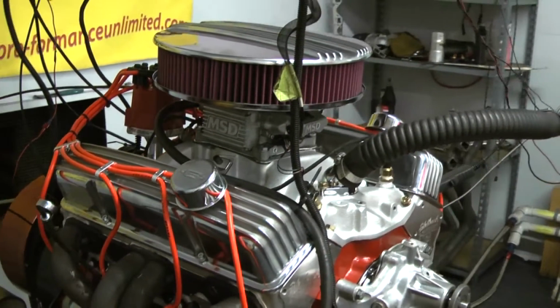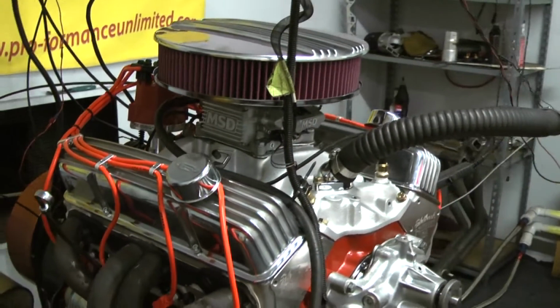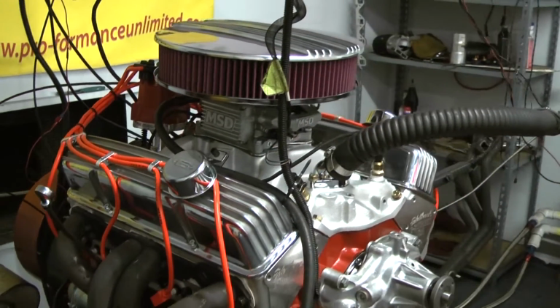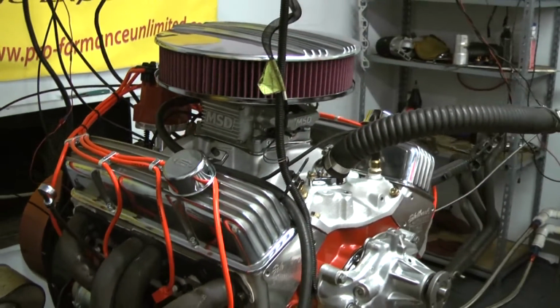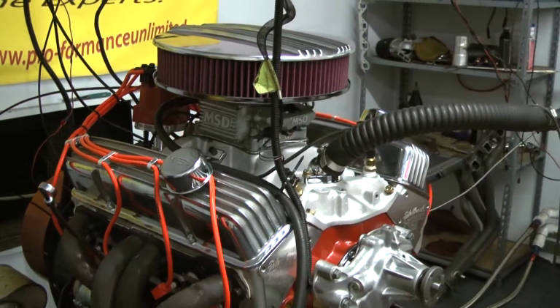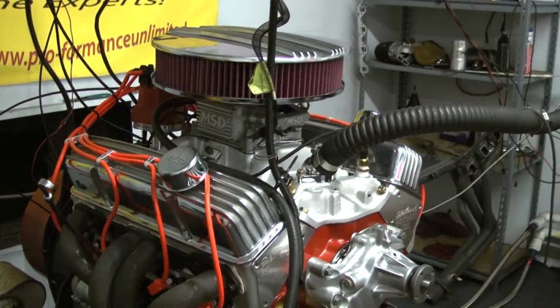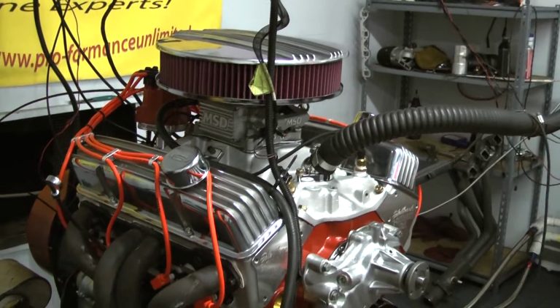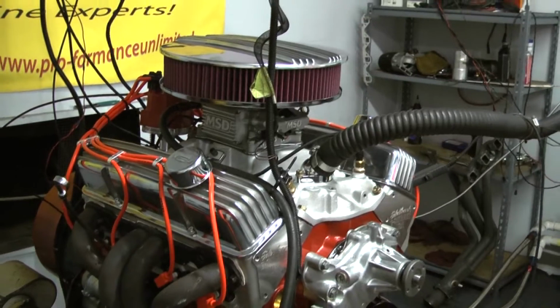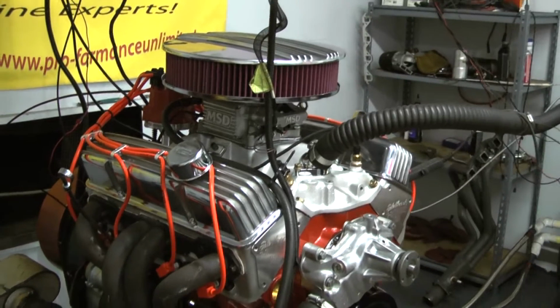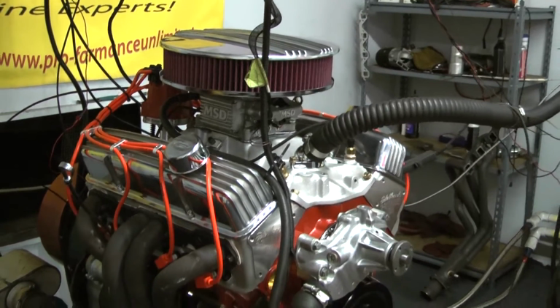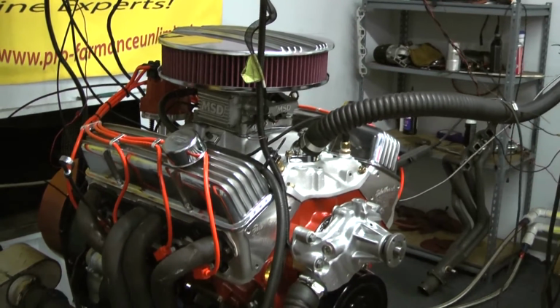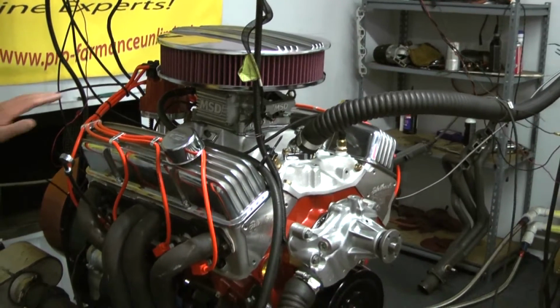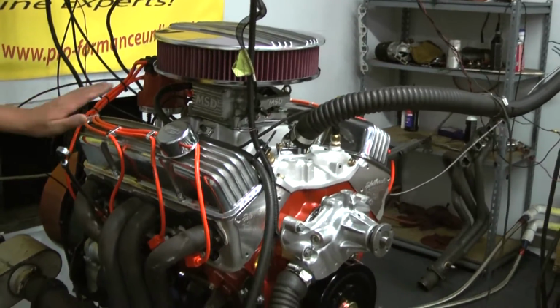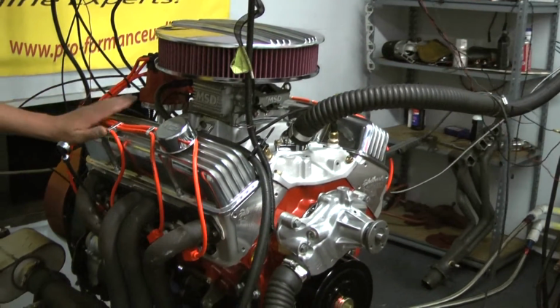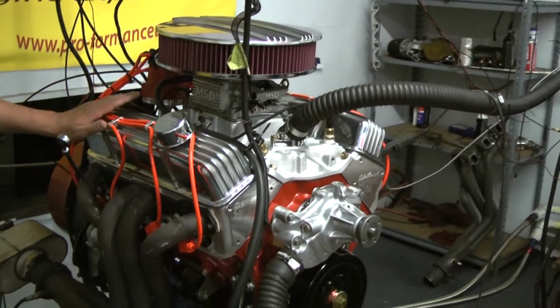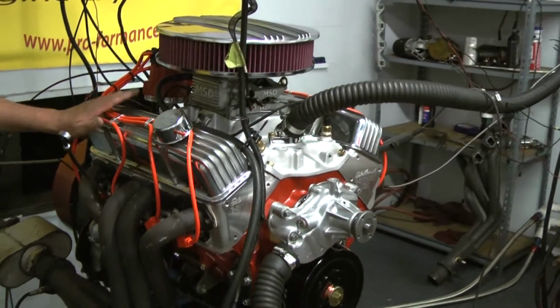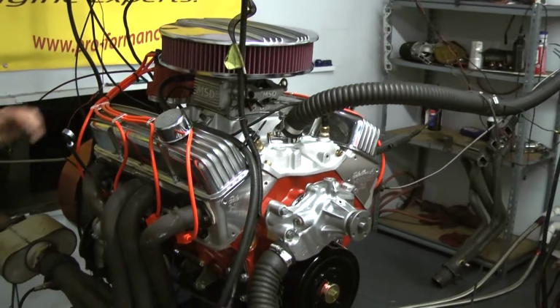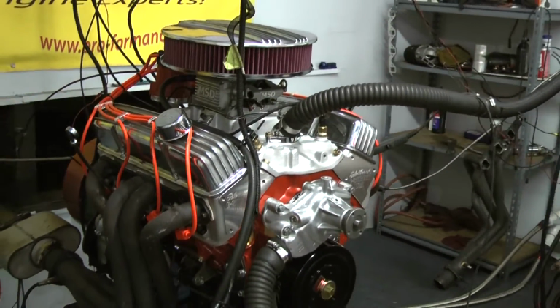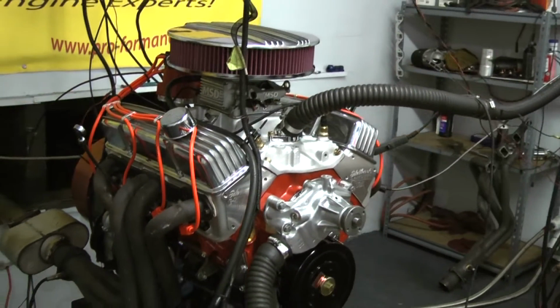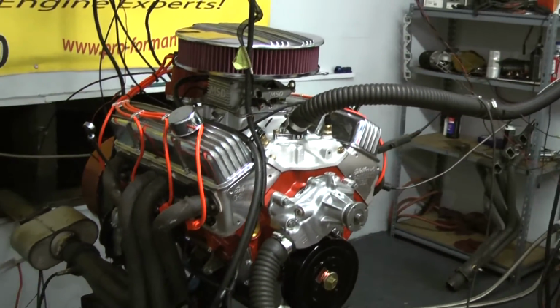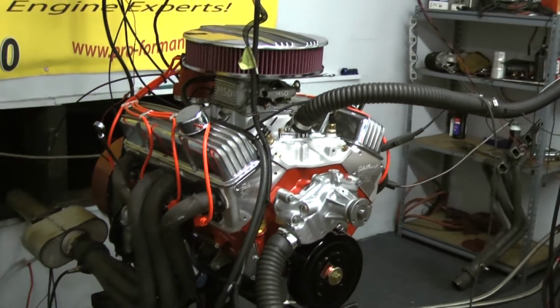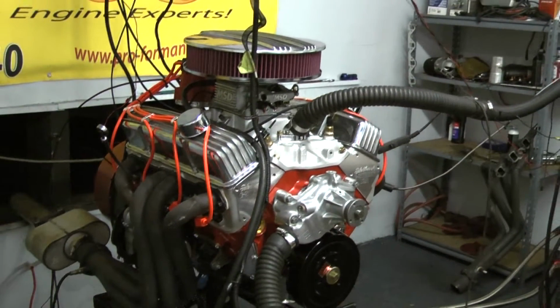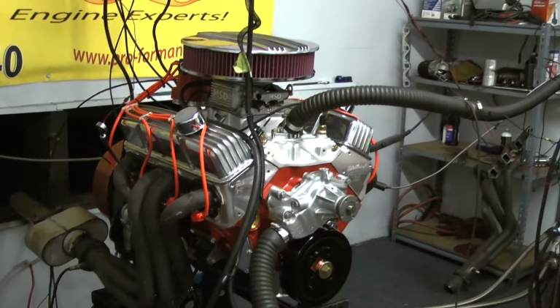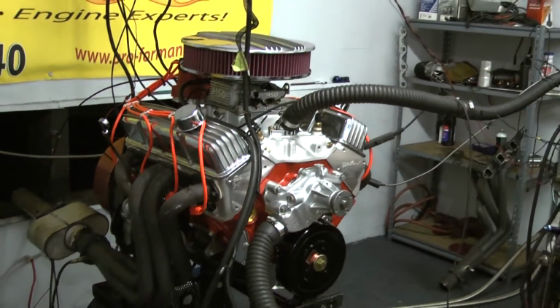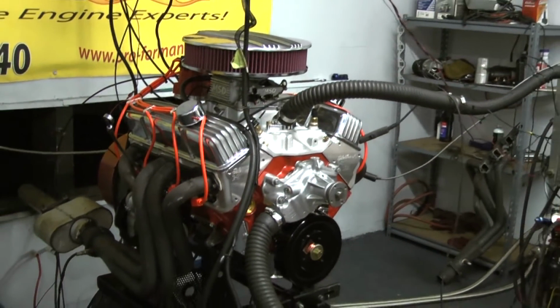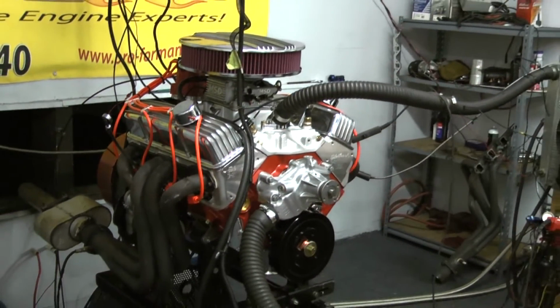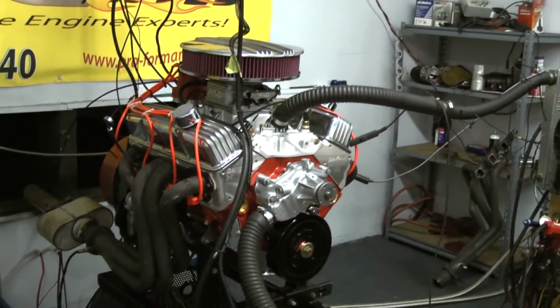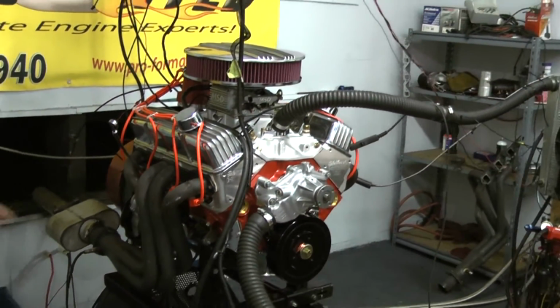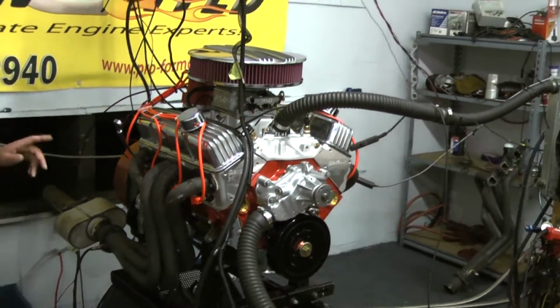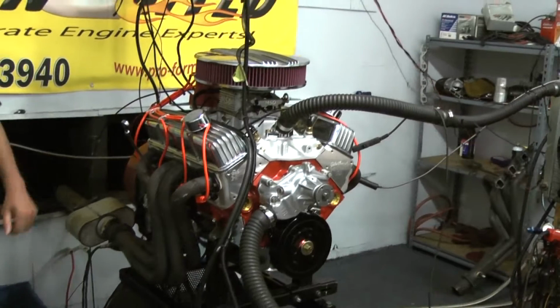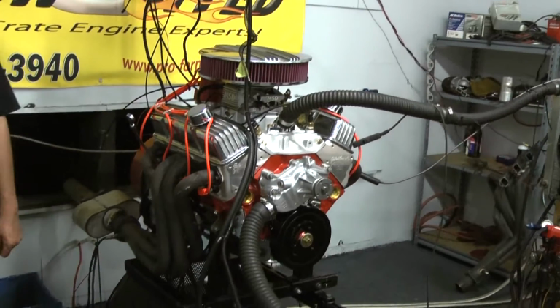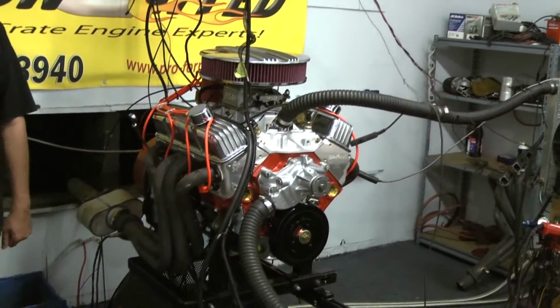This engine package comes standard with the old-school polished aluminum fin valve covers and air cleaner combo.